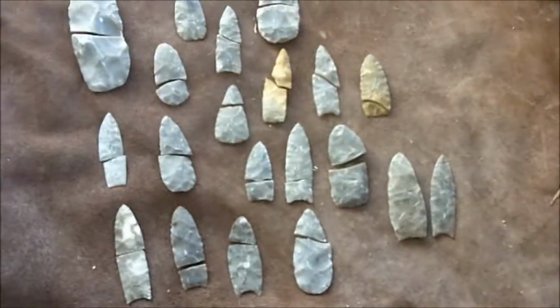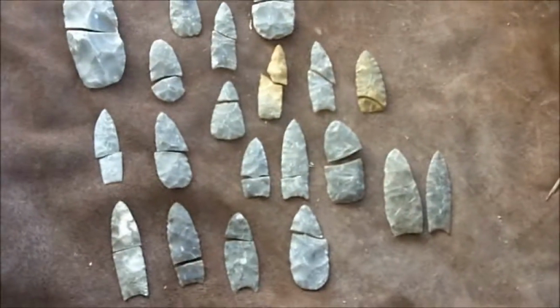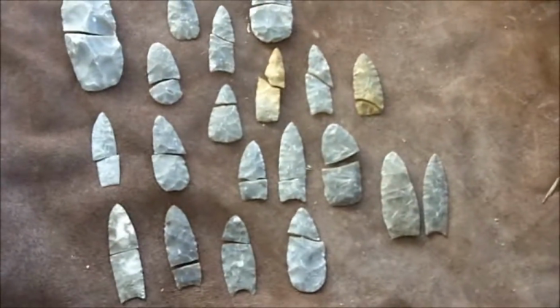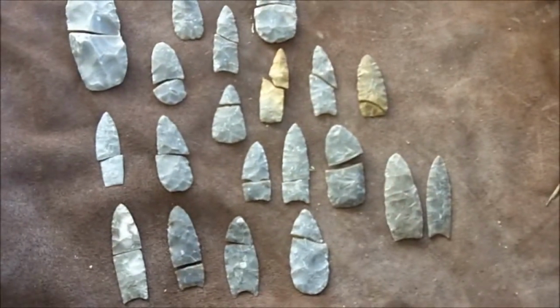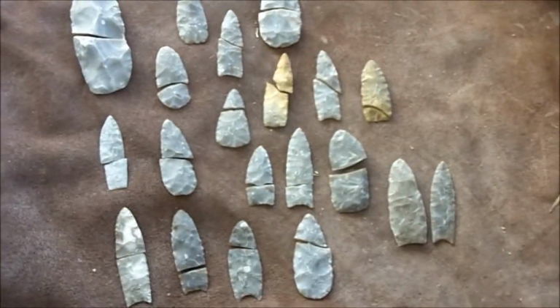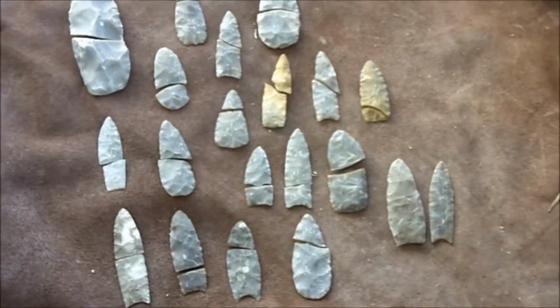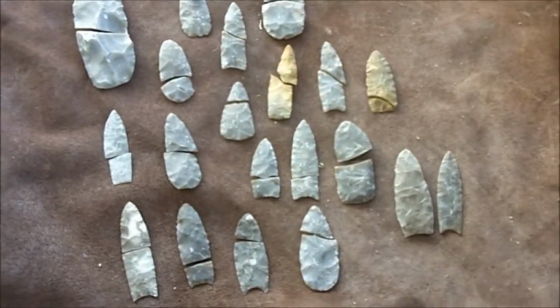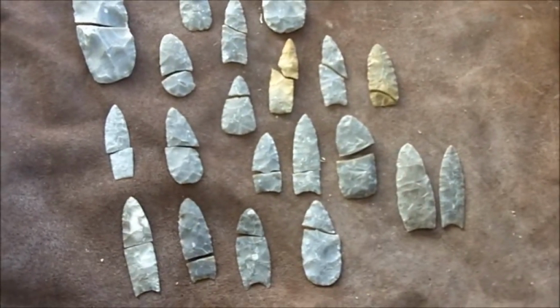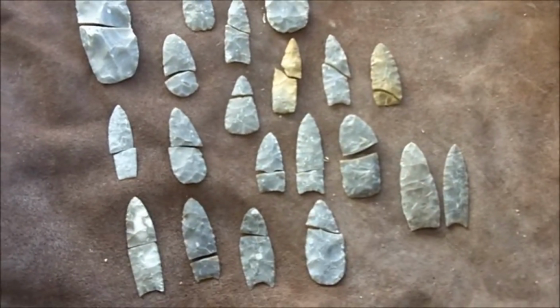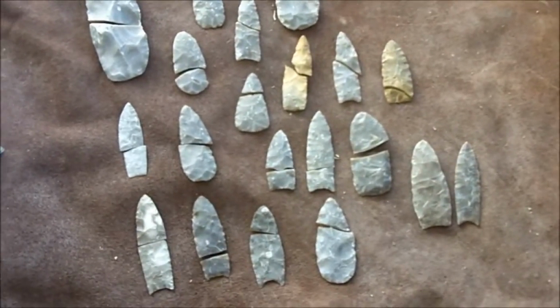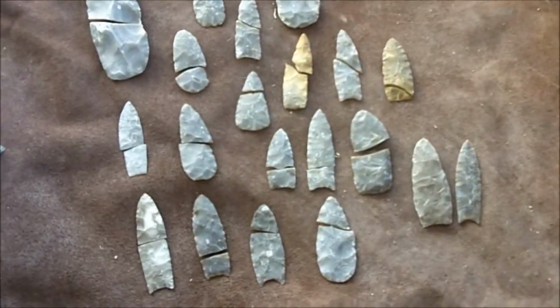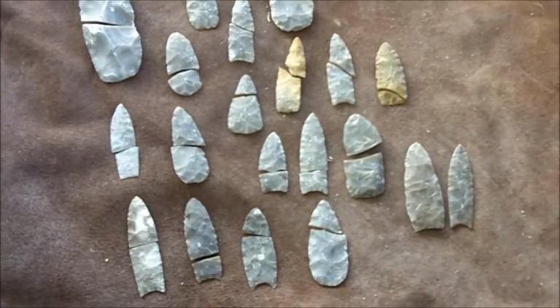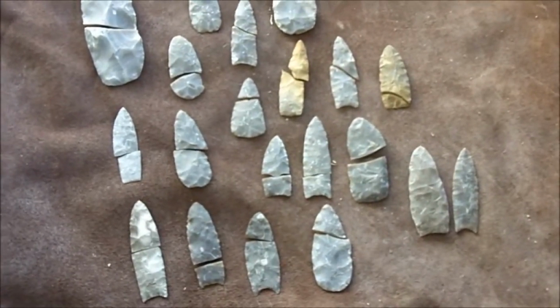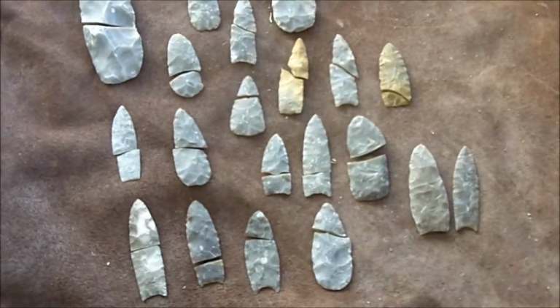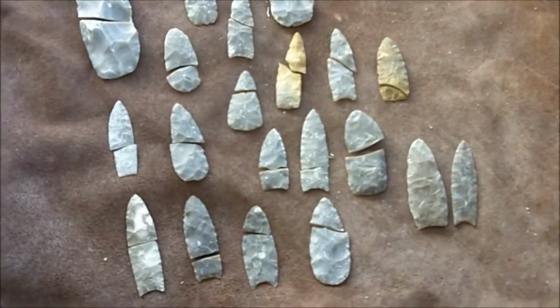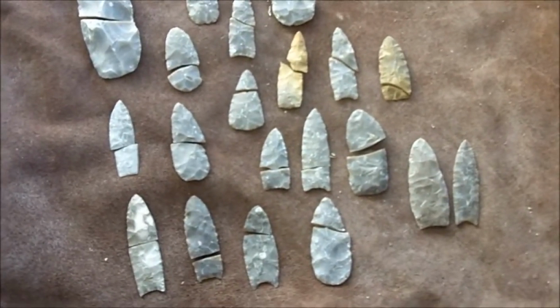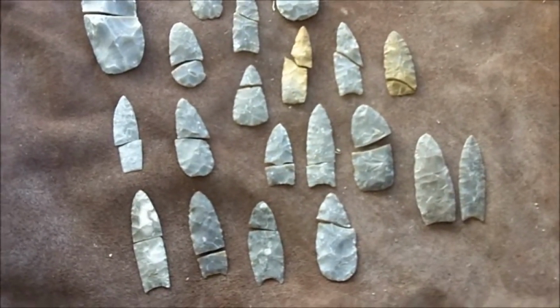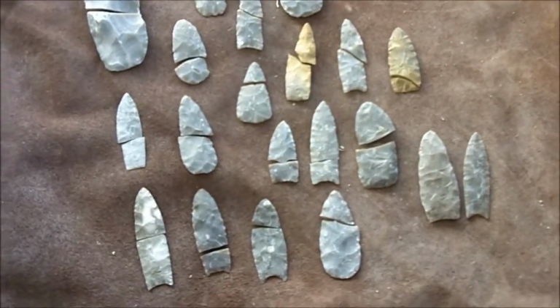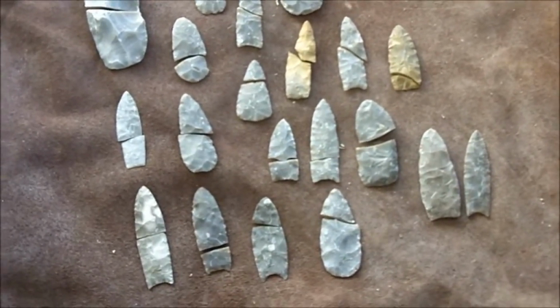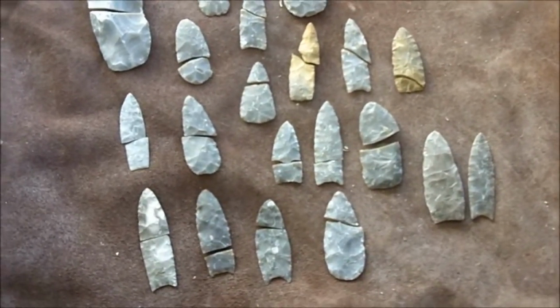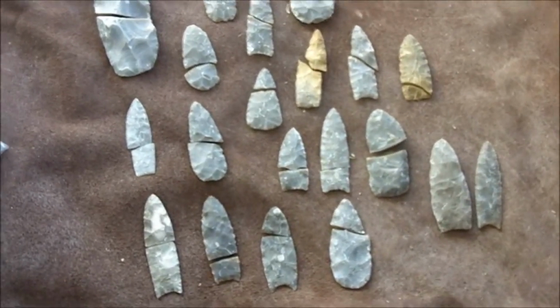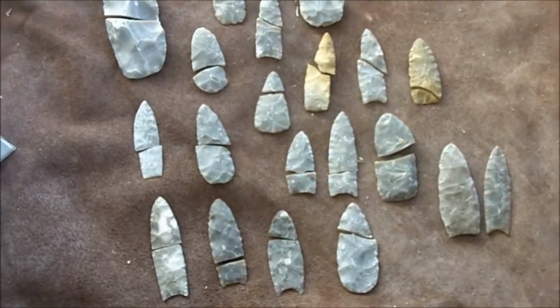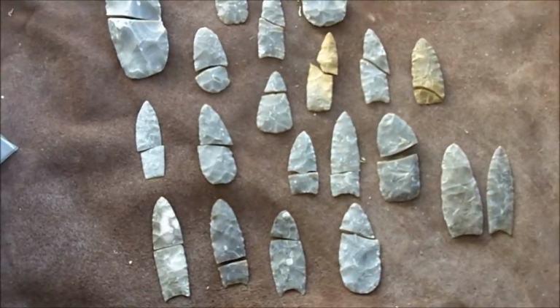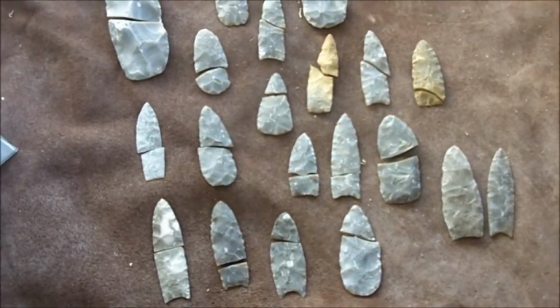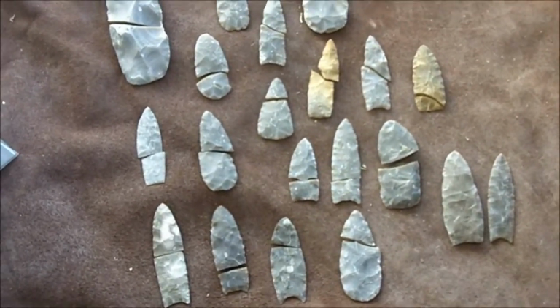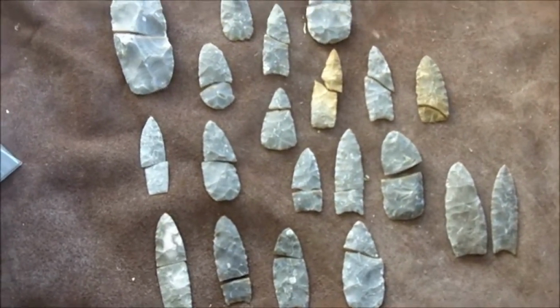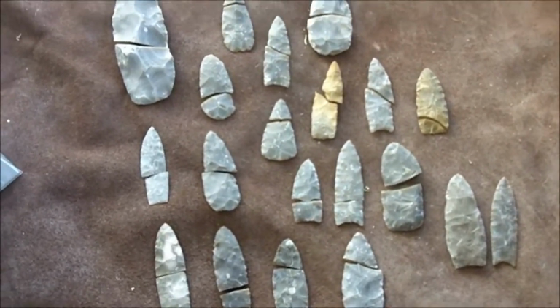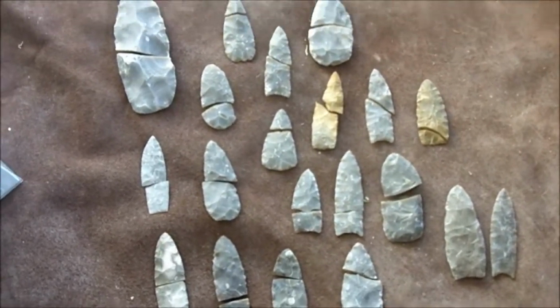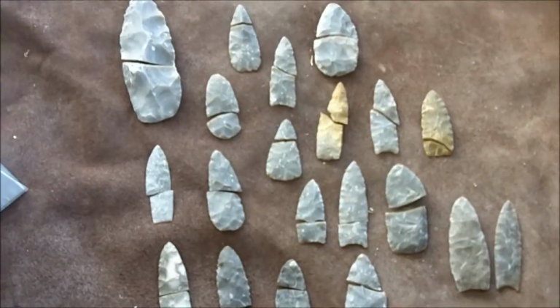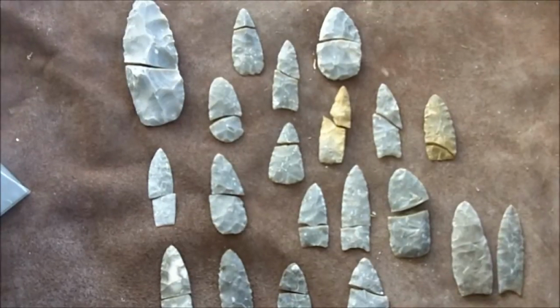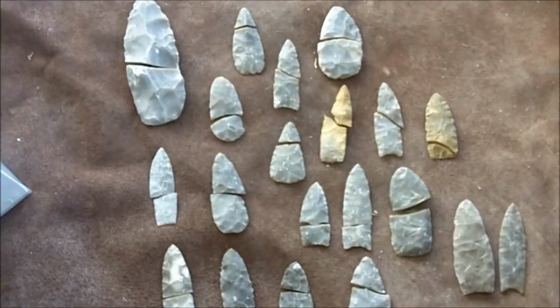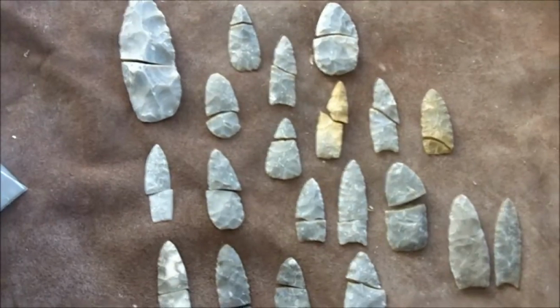In this video I'm just going to give you an idea of the amount of failures I've had in making these Paleo-type points.